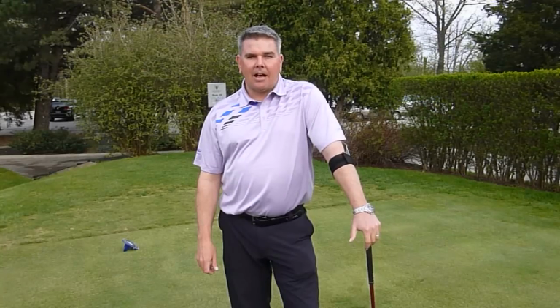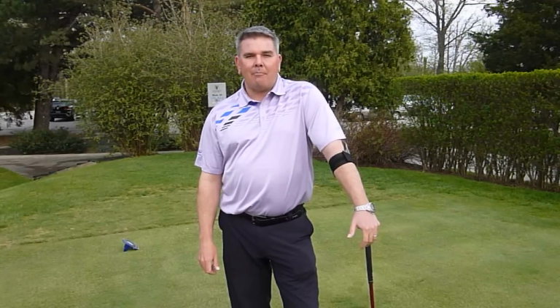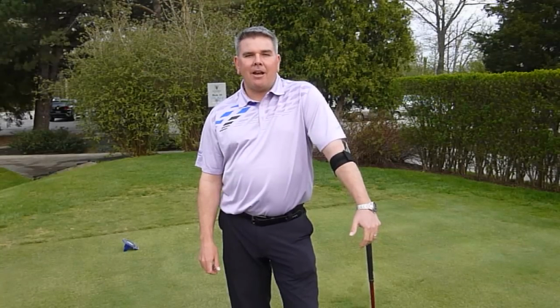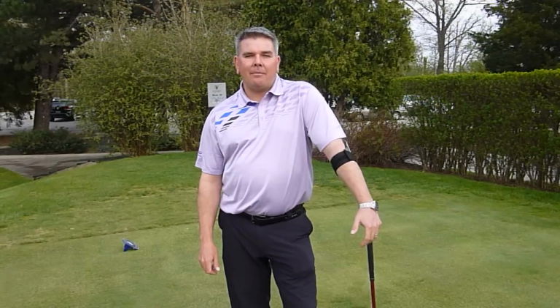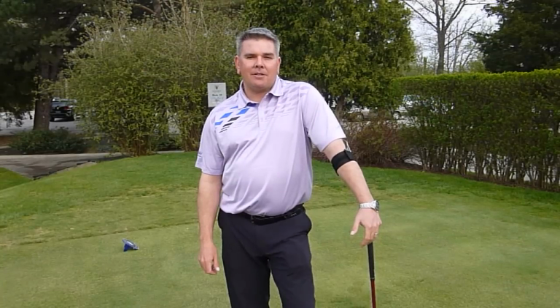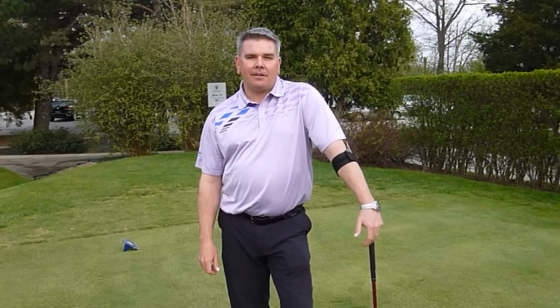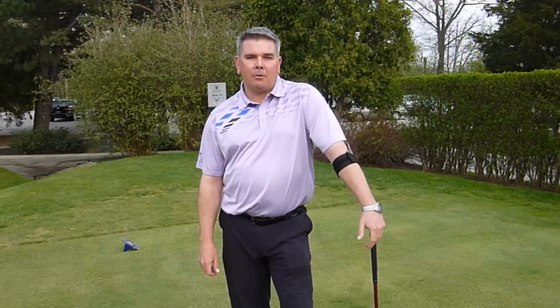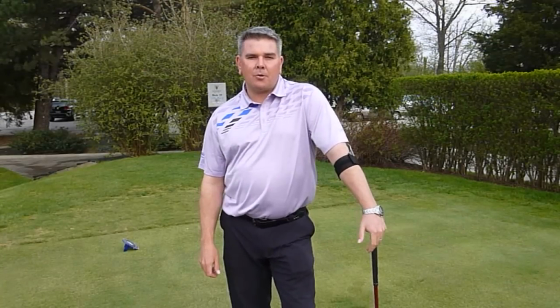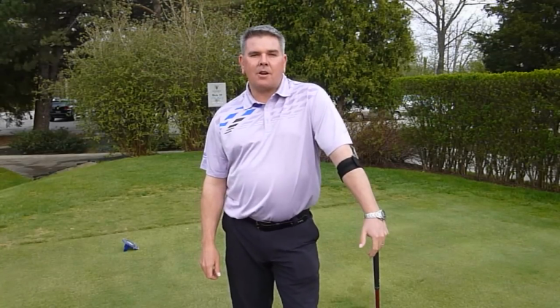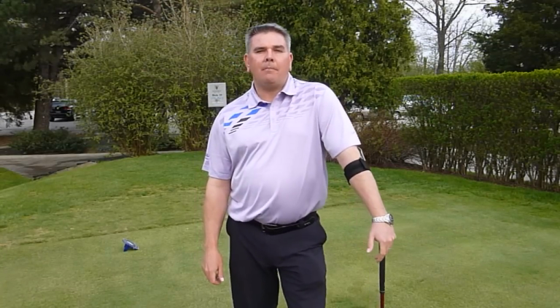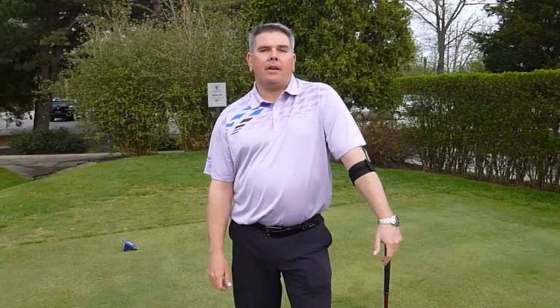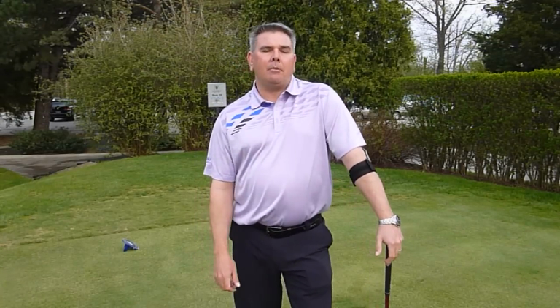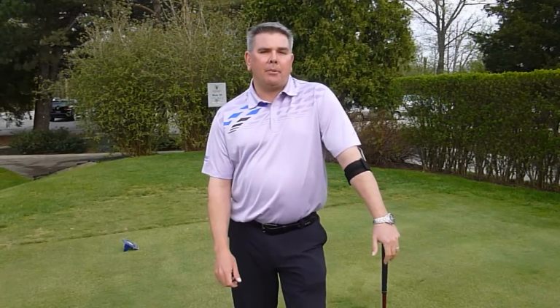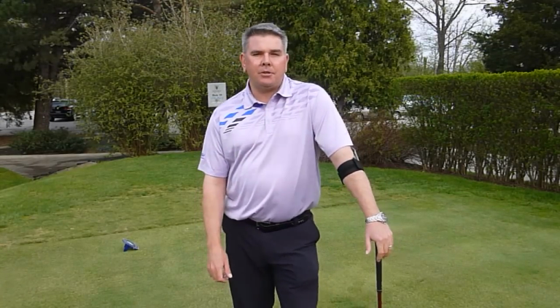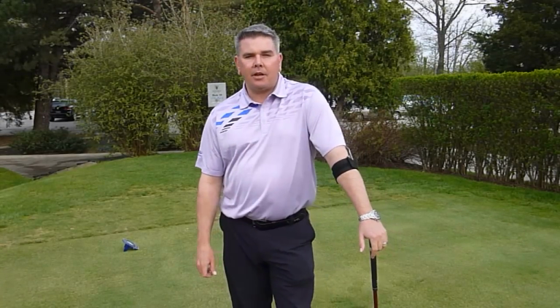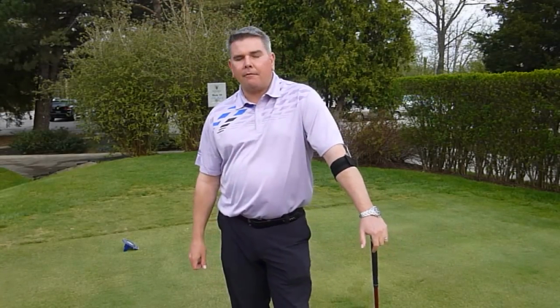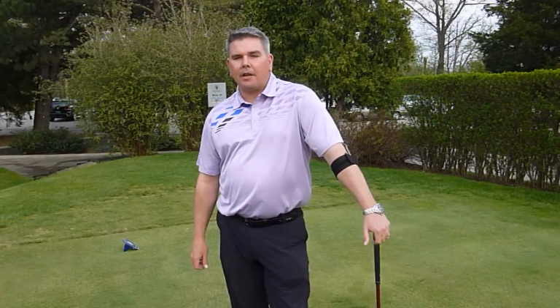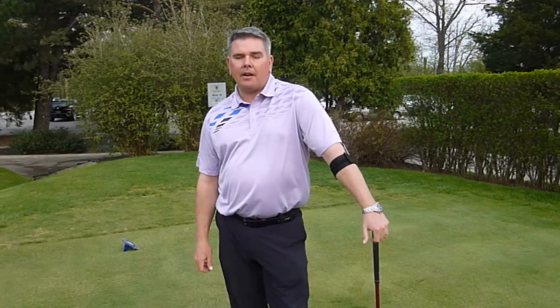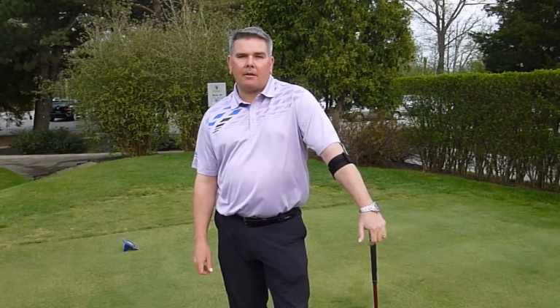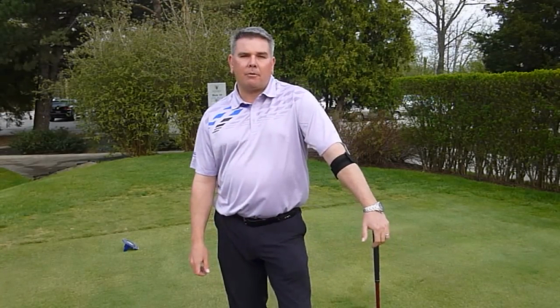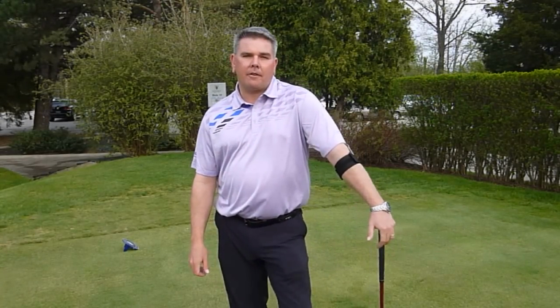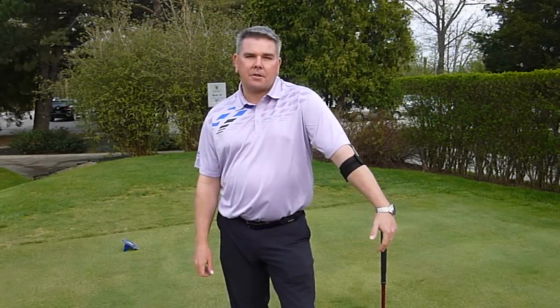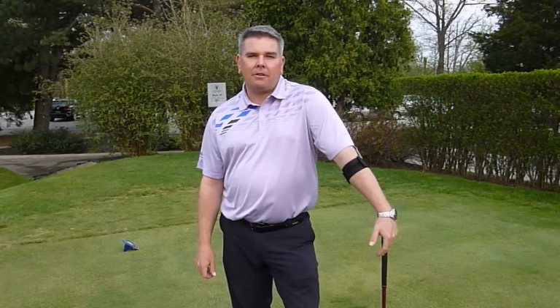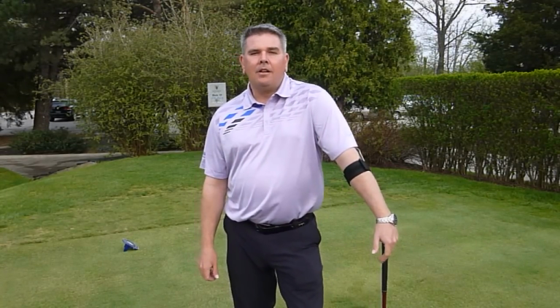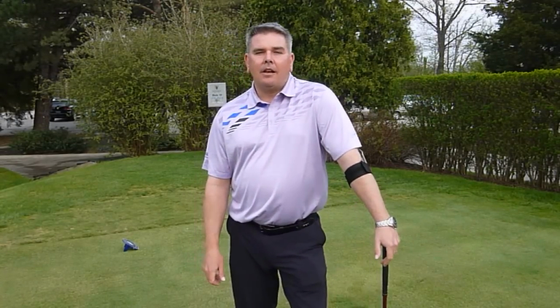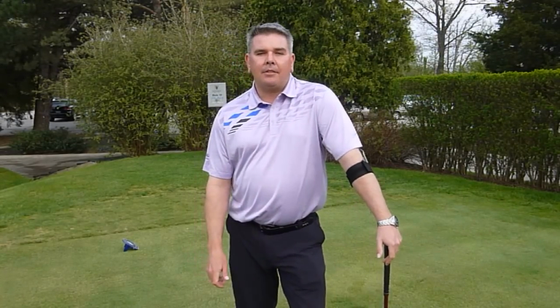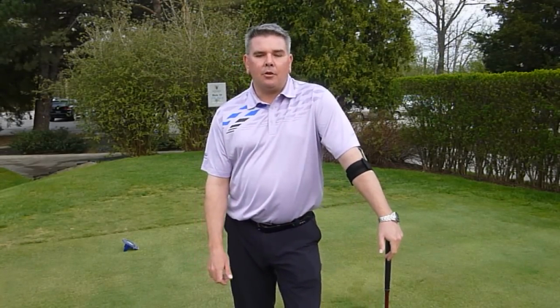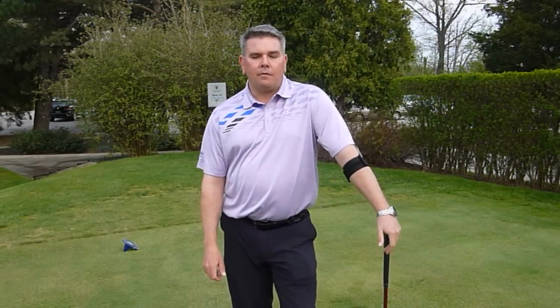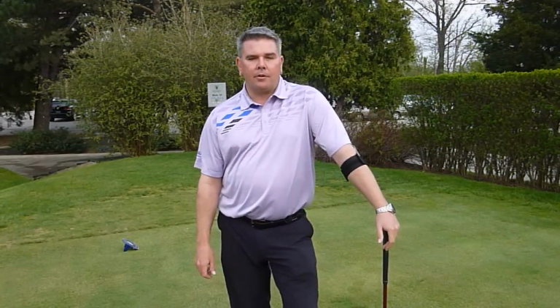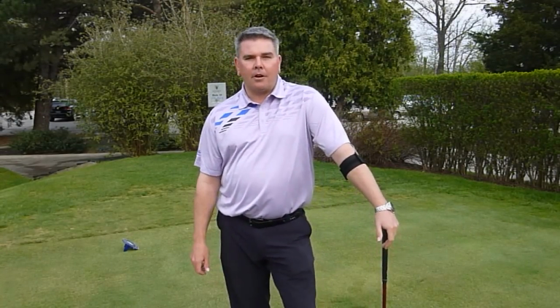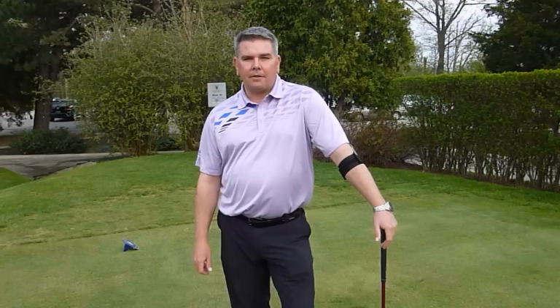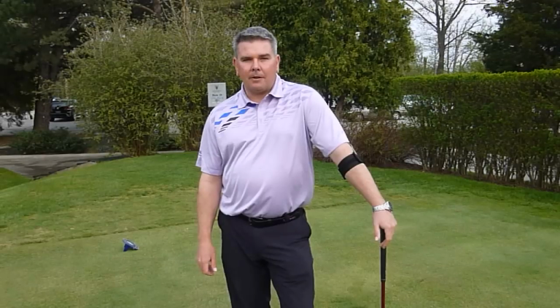Hi, my name is Lee Beauchamp and I'm a PGA of Canada professional at the Oakville Golf Club.